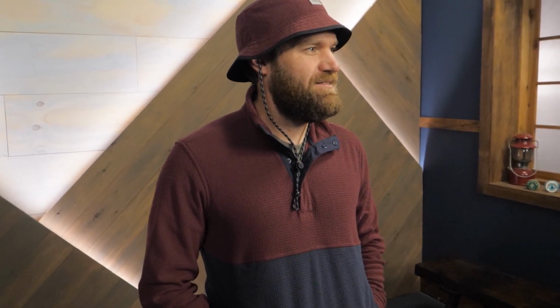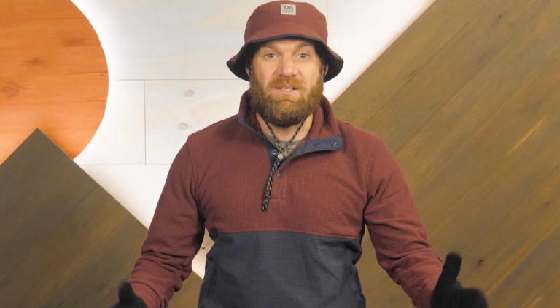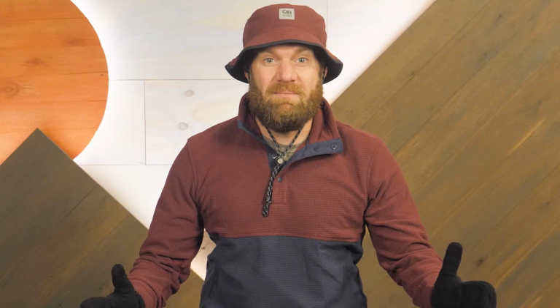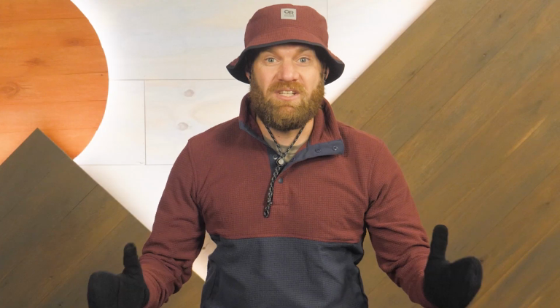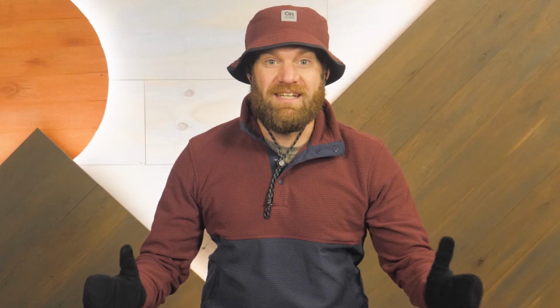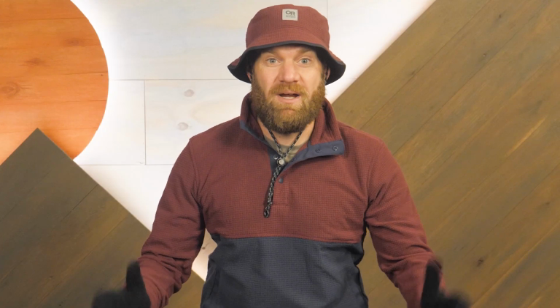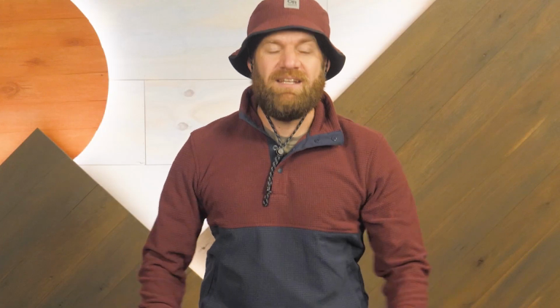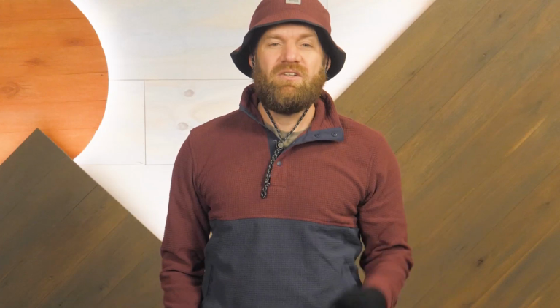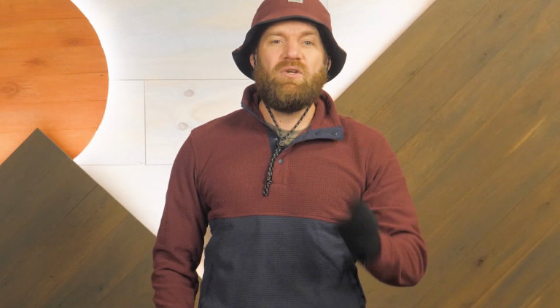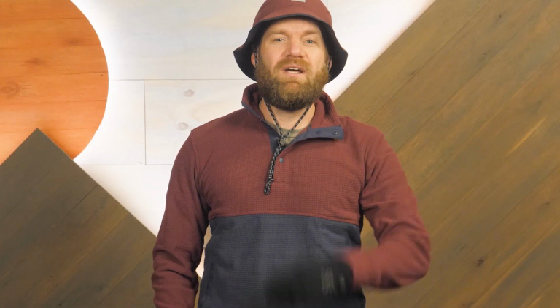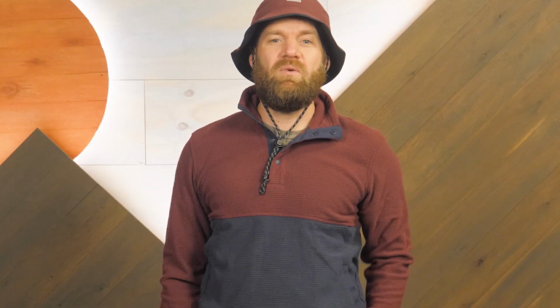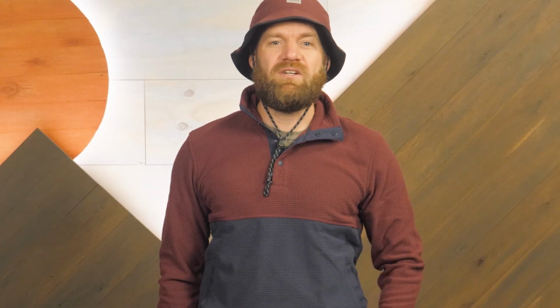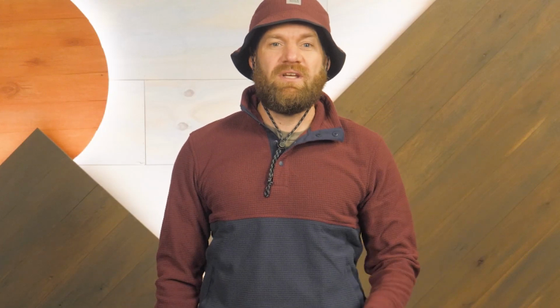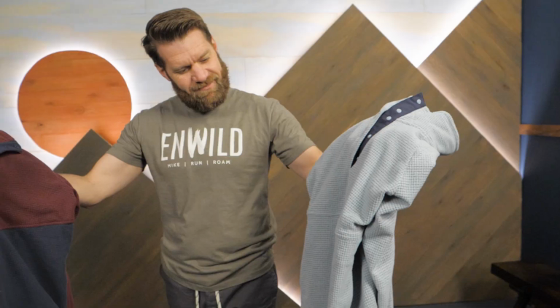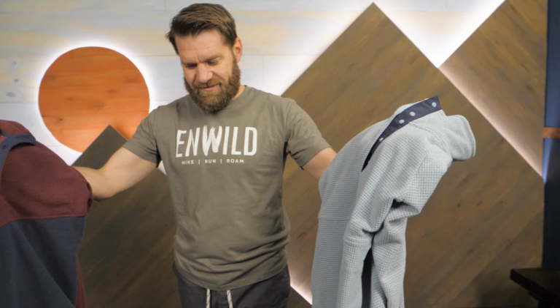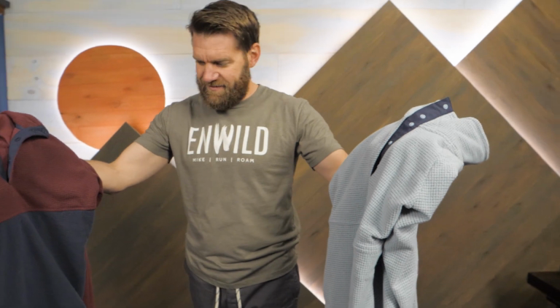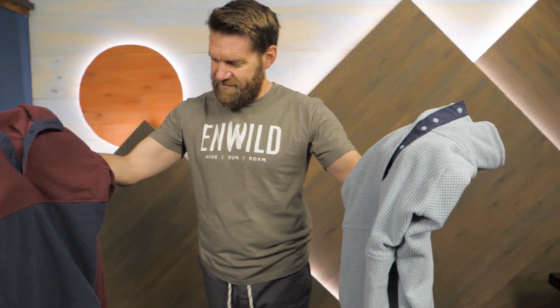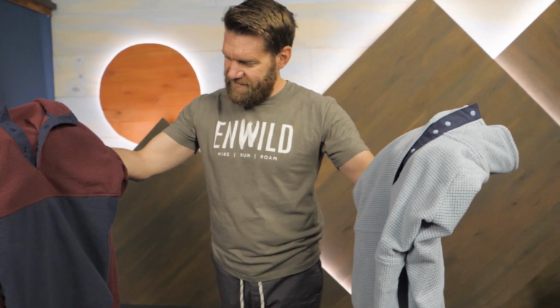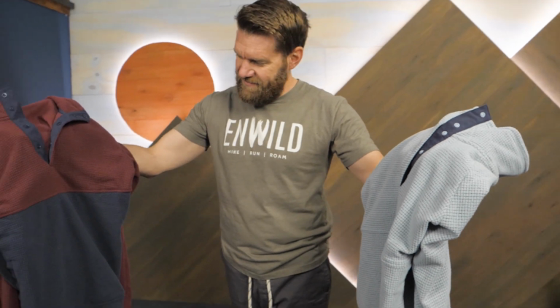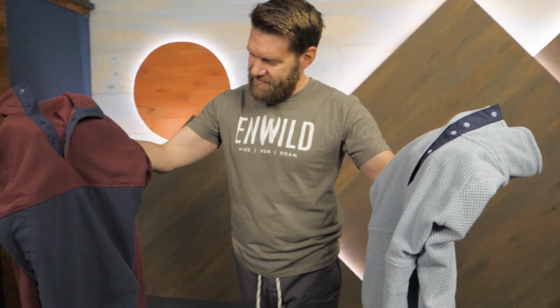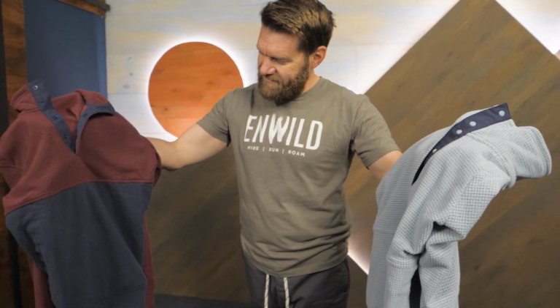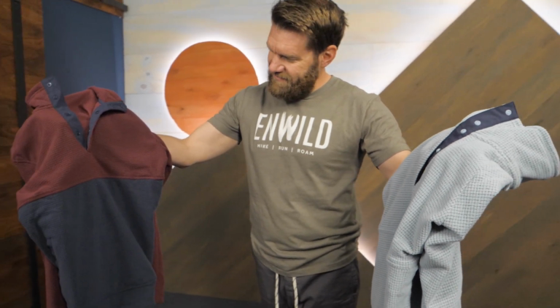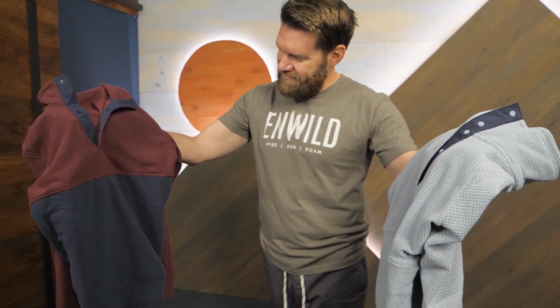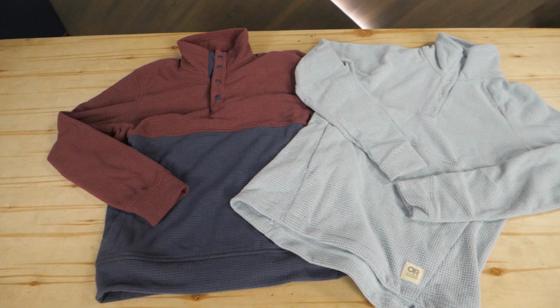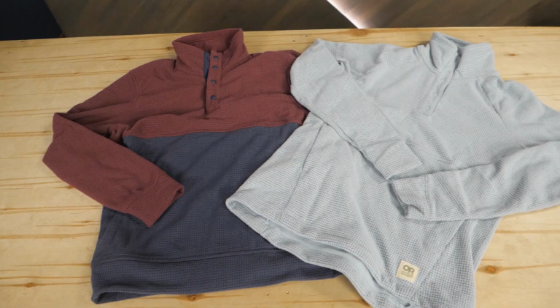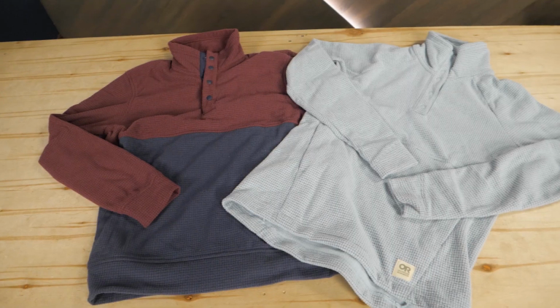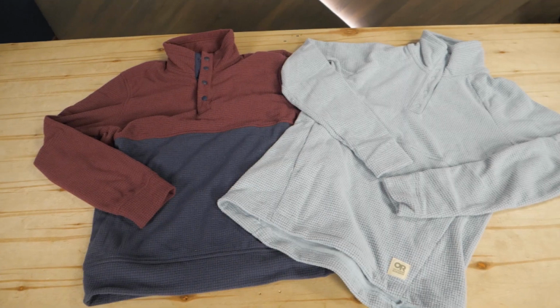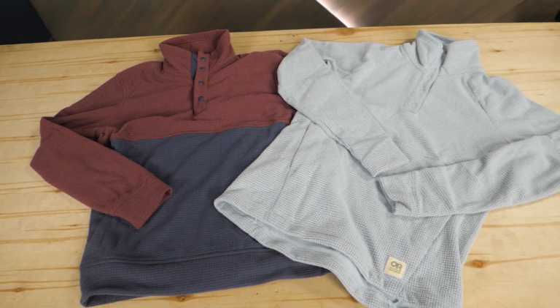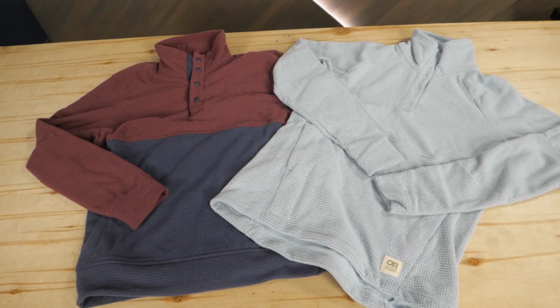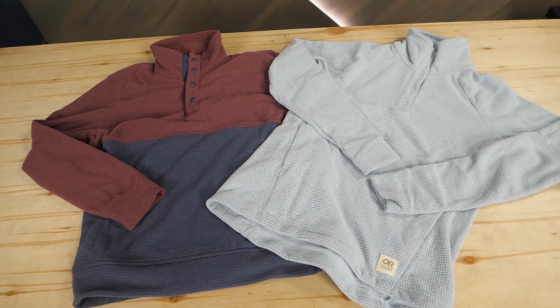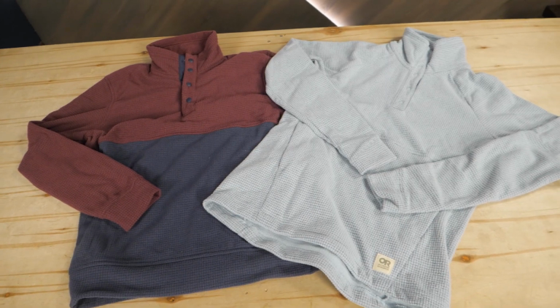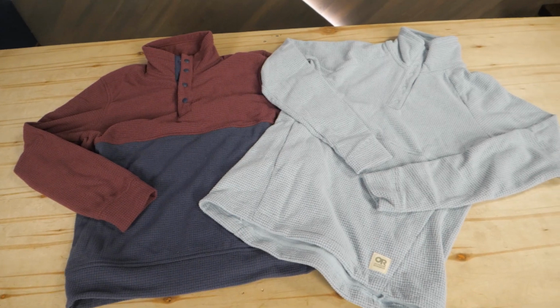Did we mention giveaway? Two lucky winners will get their own Trail Mix Snap Pullover. Check out the details to enter and good luck.